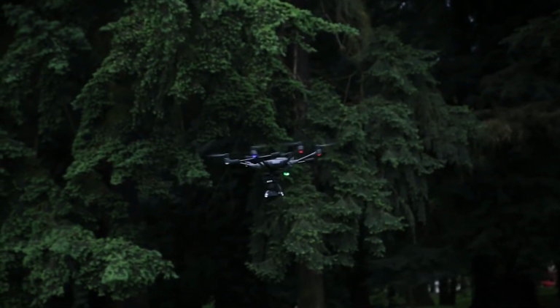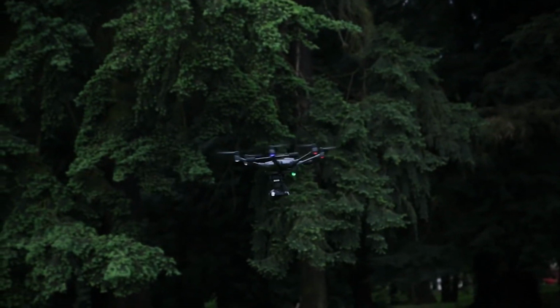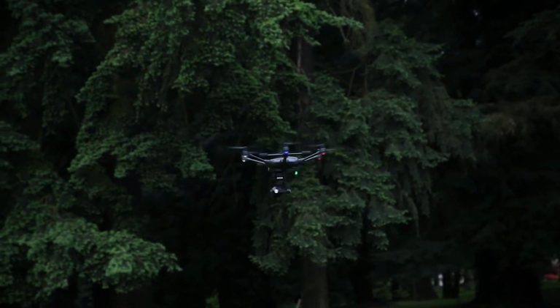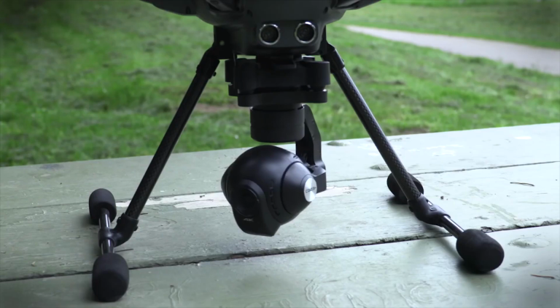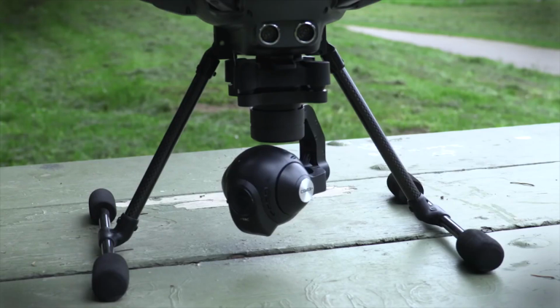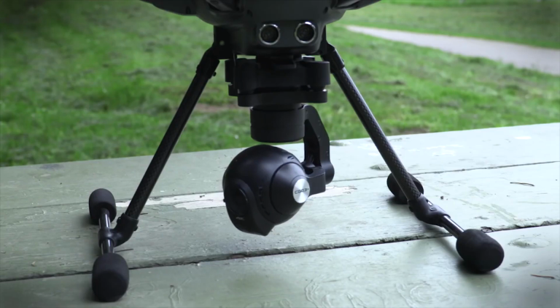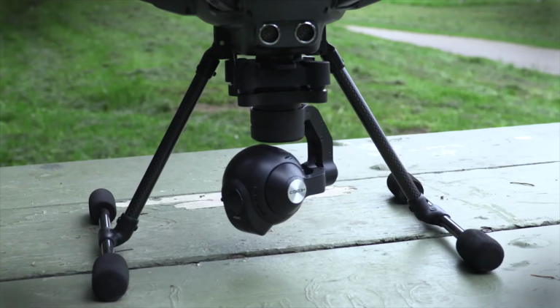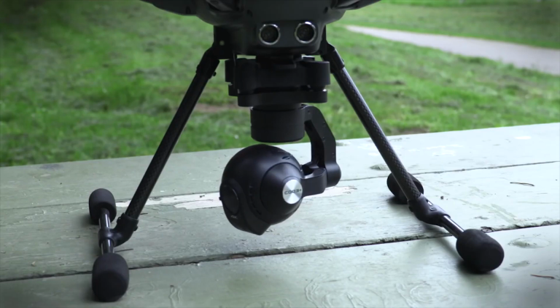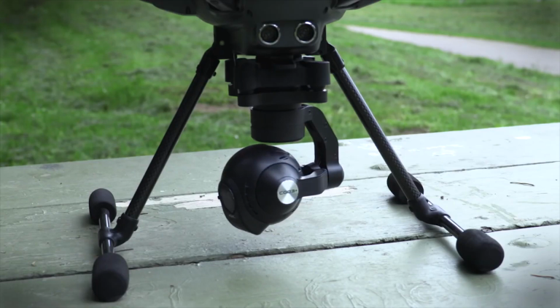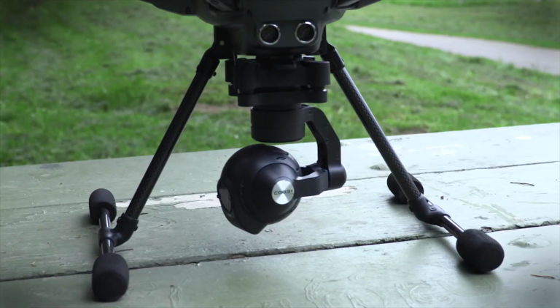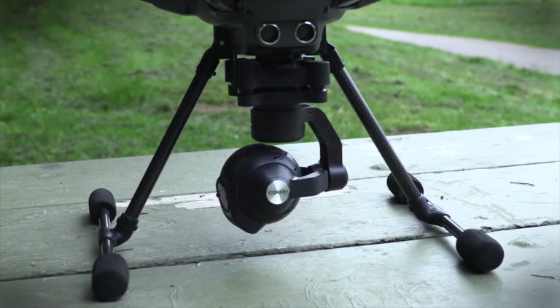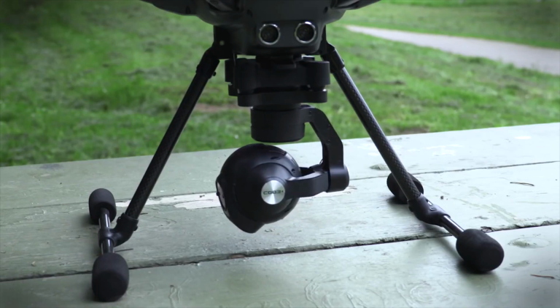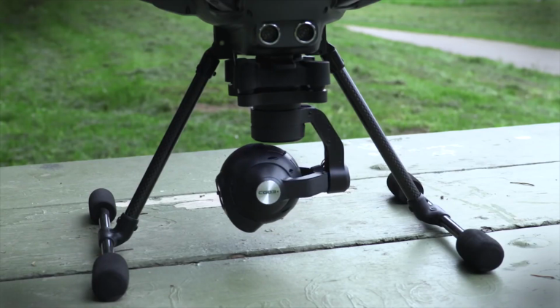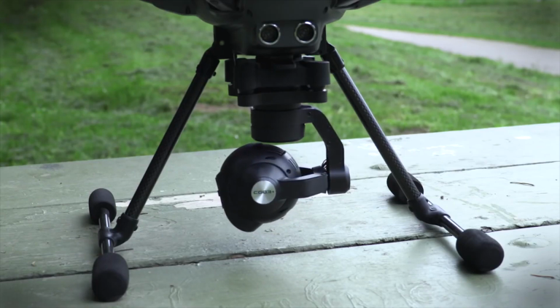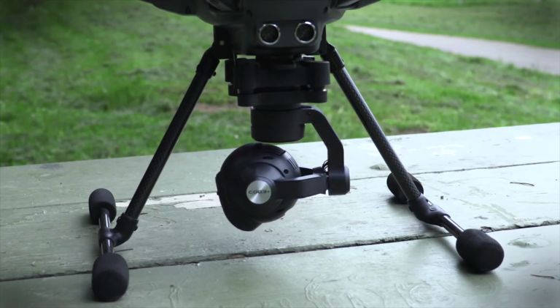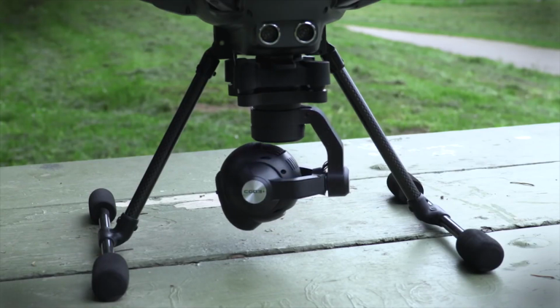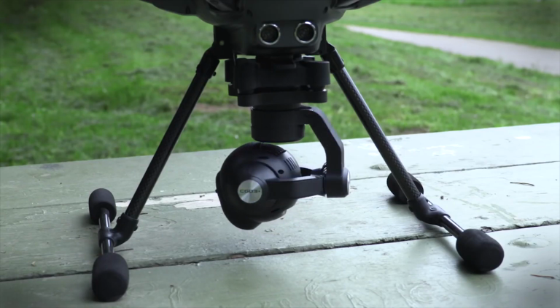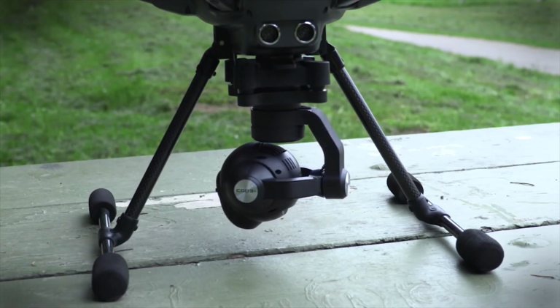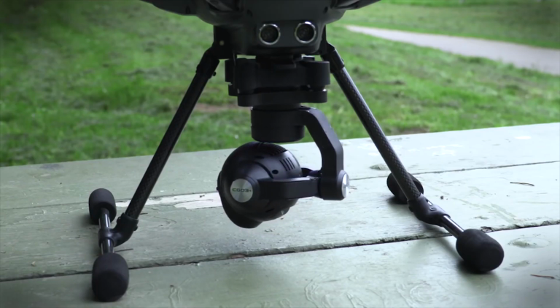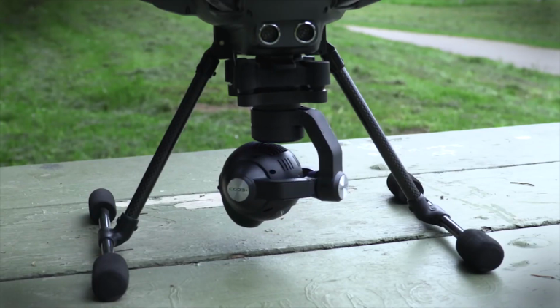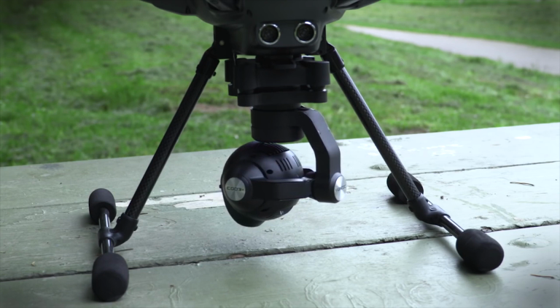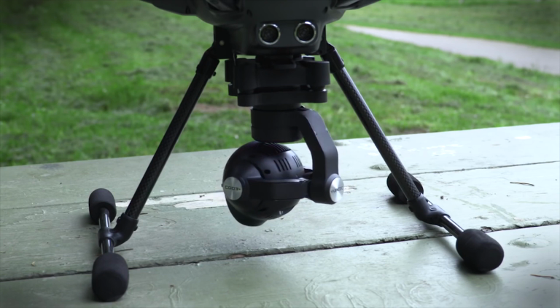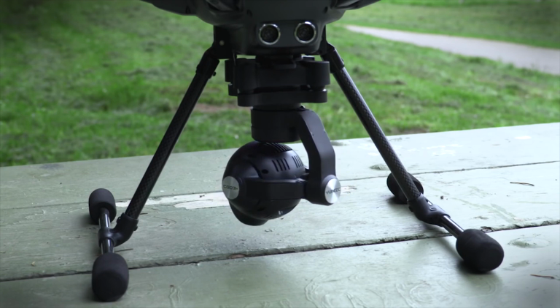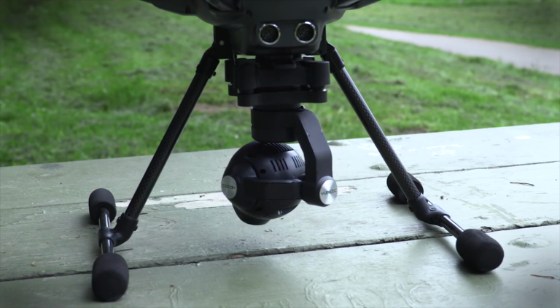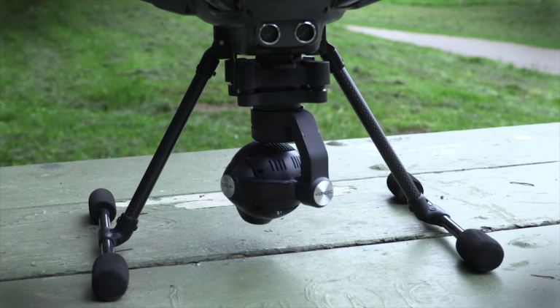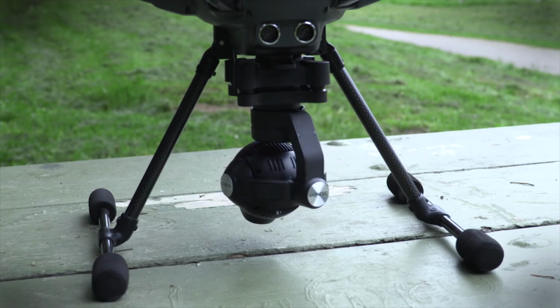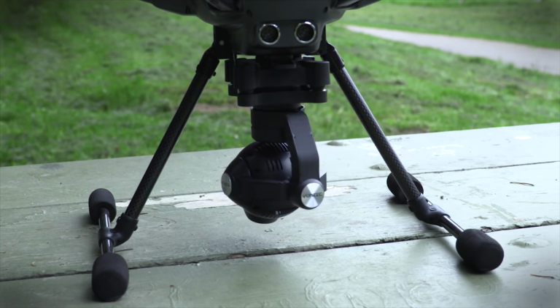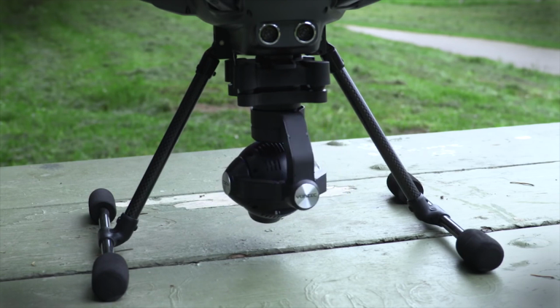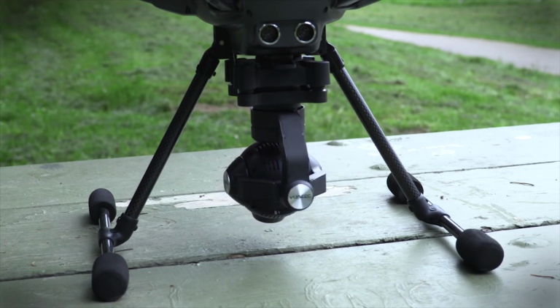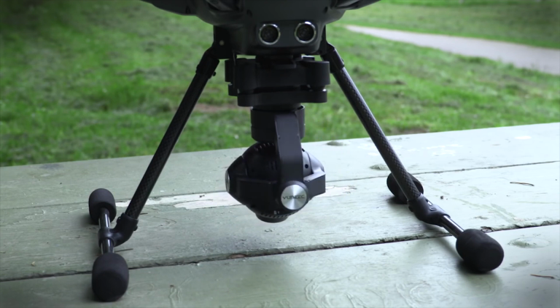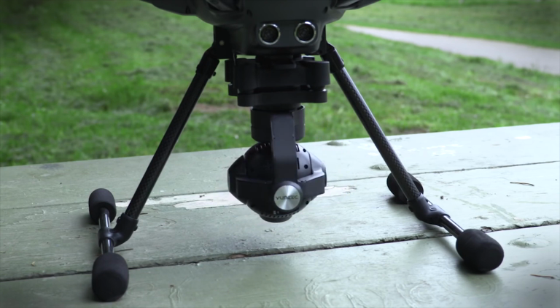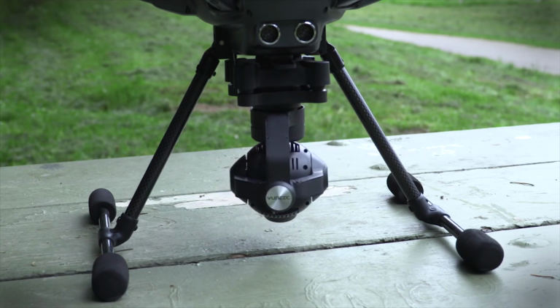There's Watch Me, Follow Me, Selfie Mode, Cable Cam, Orbit, and even Dual Pilot Mode.